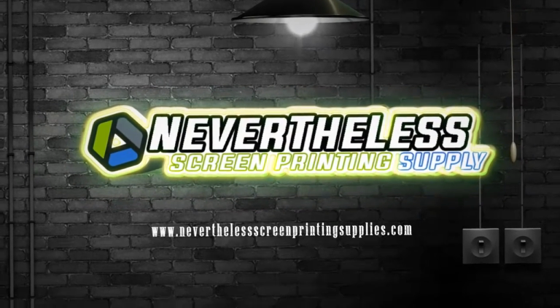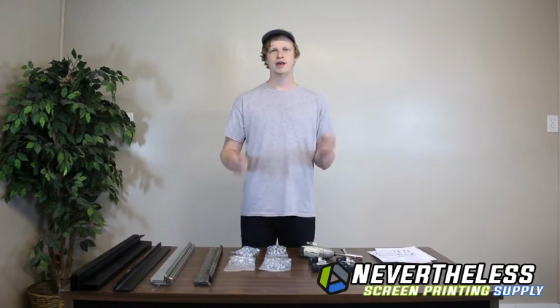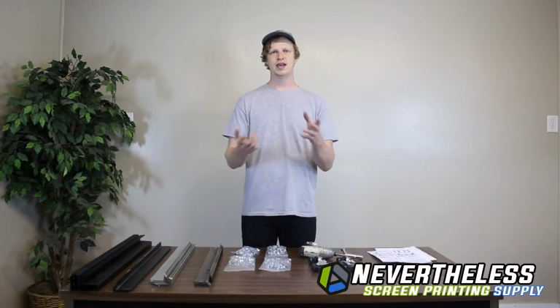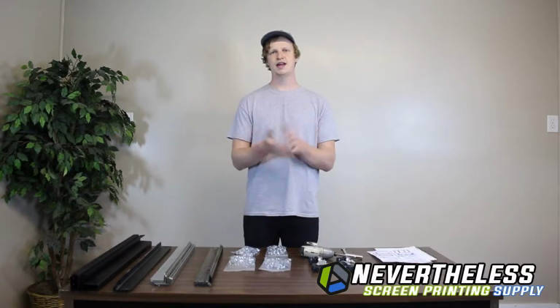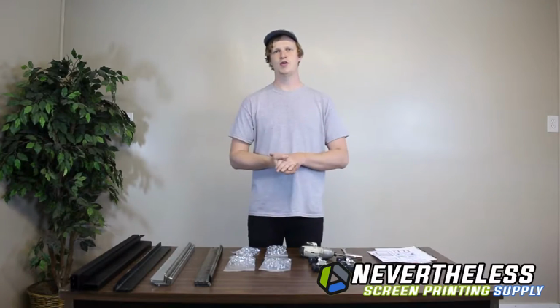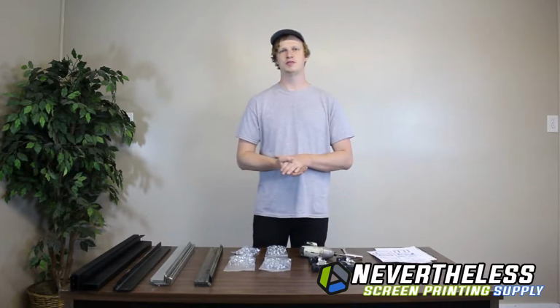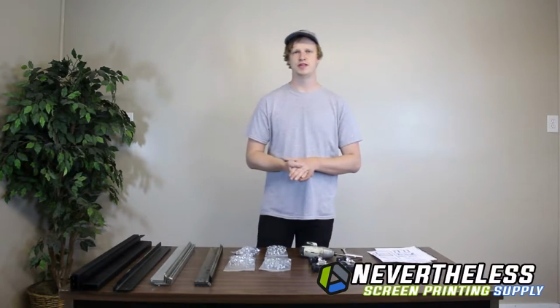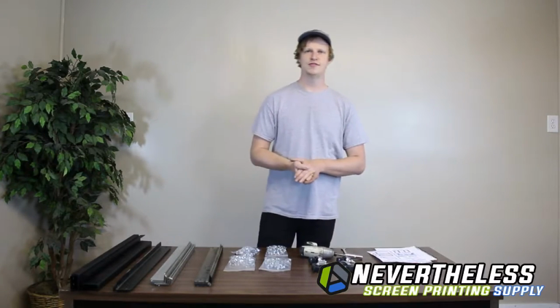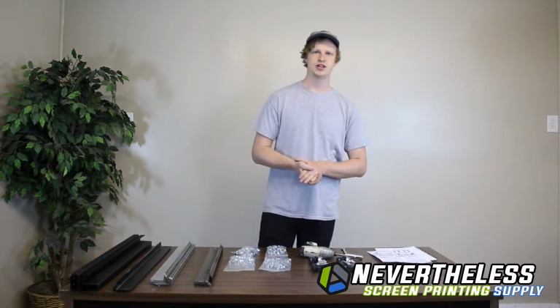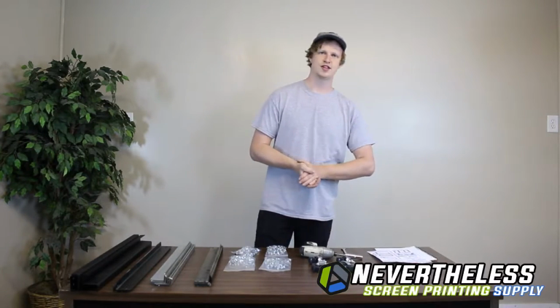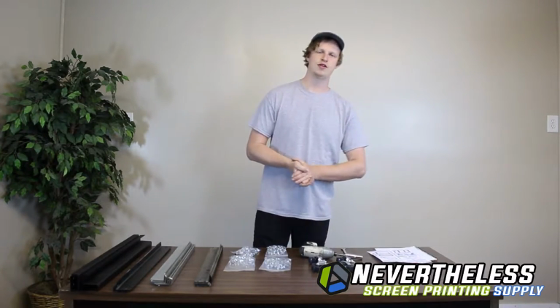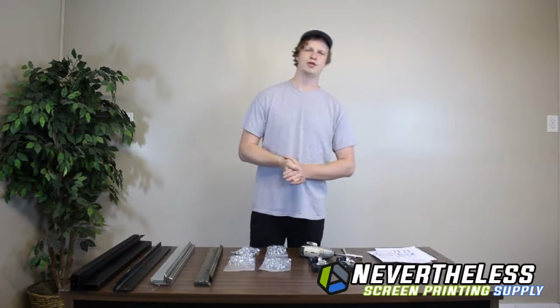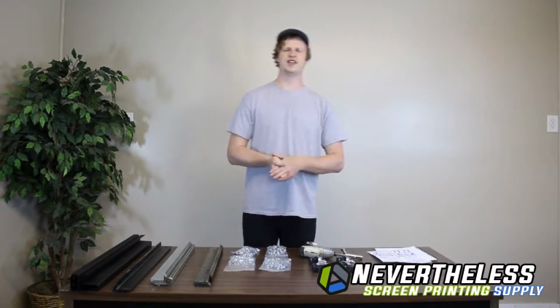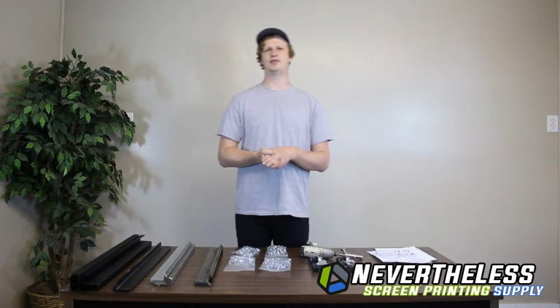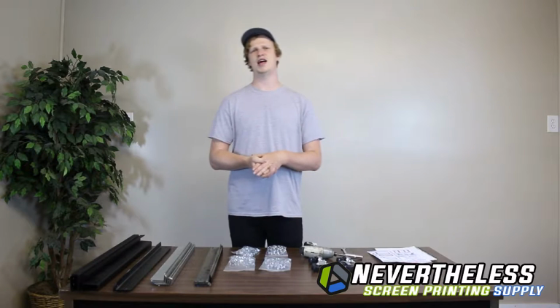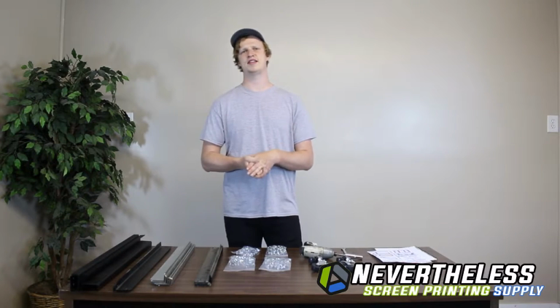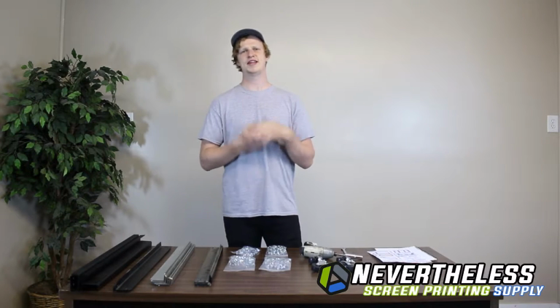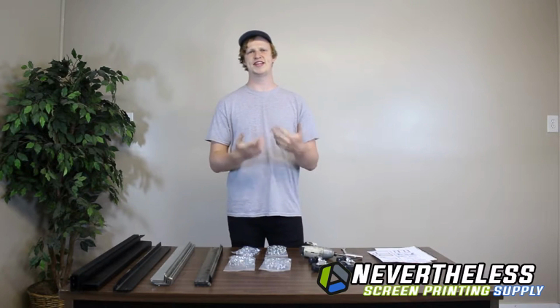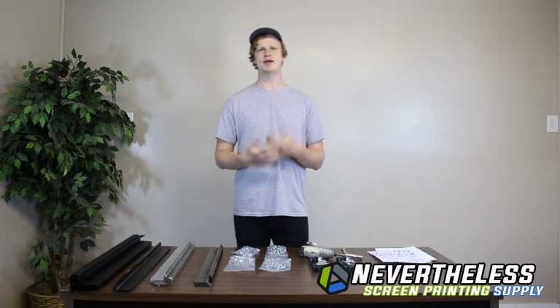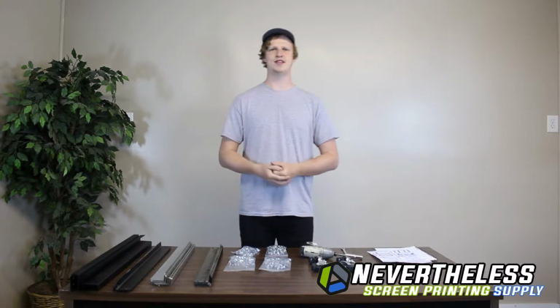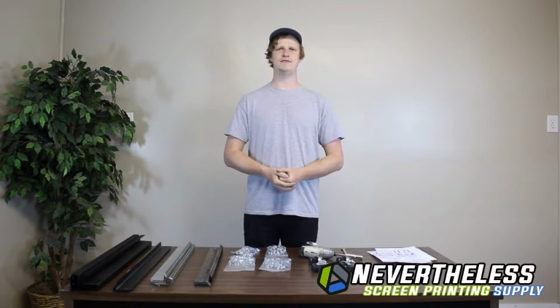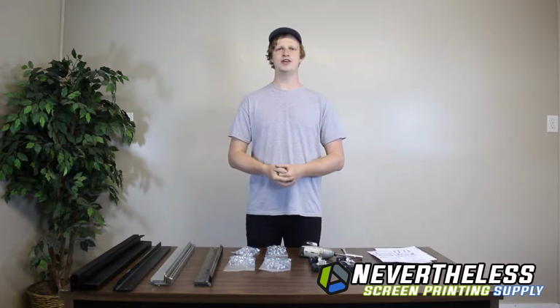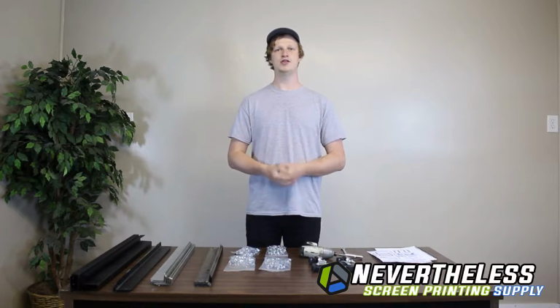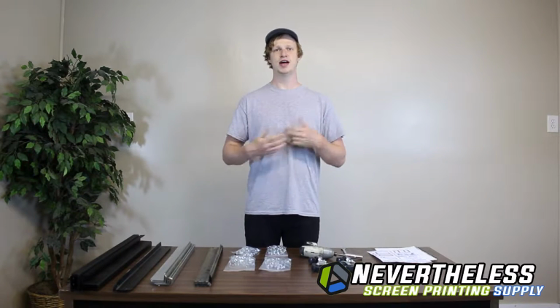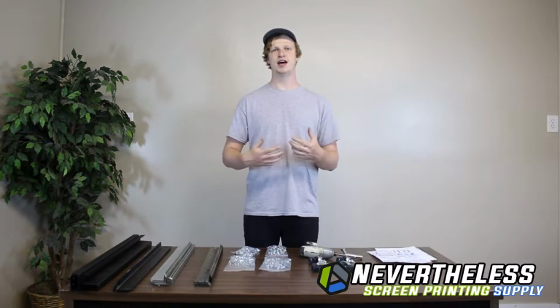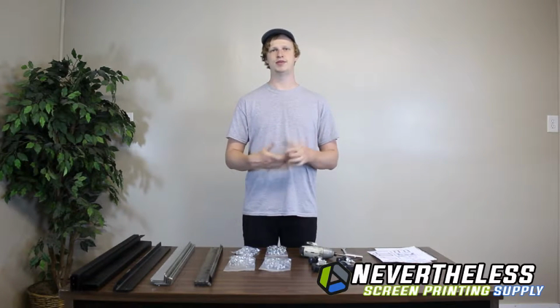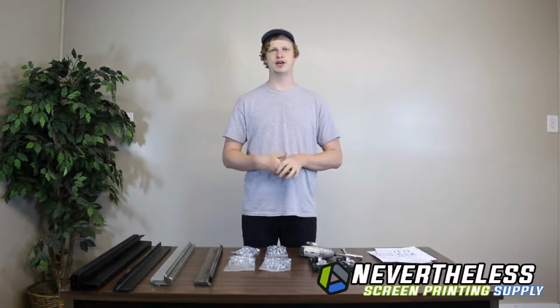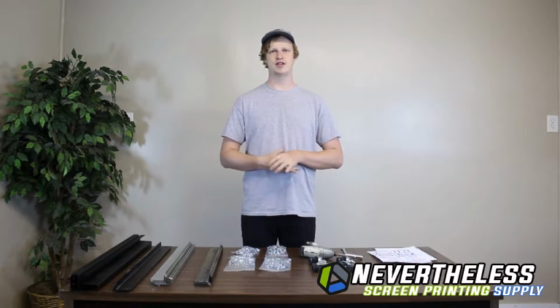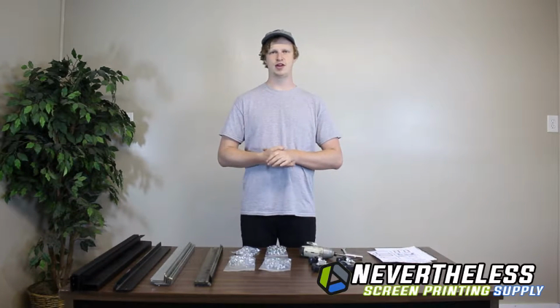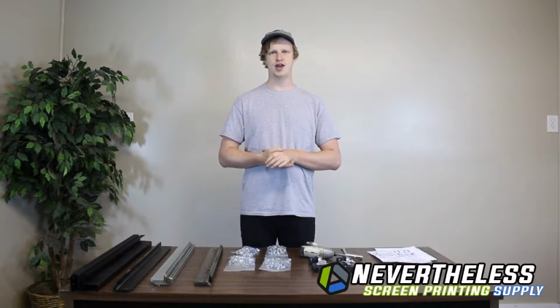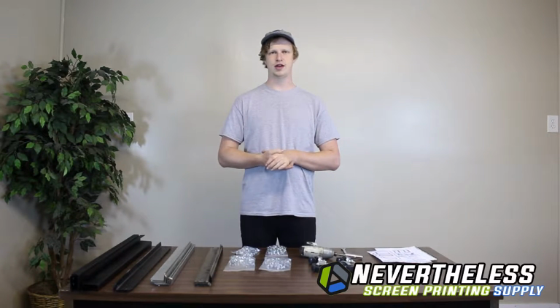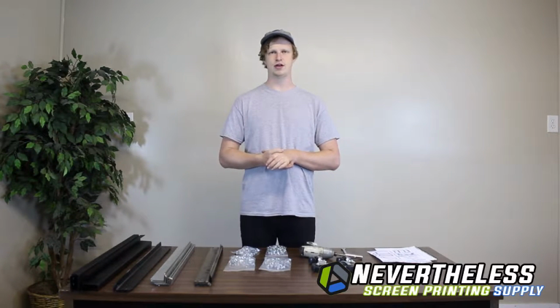Welcome to the Nevertheless Screen Printing Supplies step-by-step video on how to build our screen rack cart.